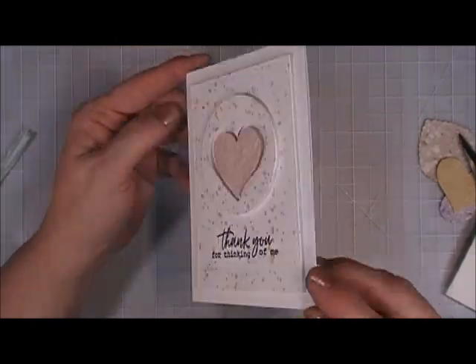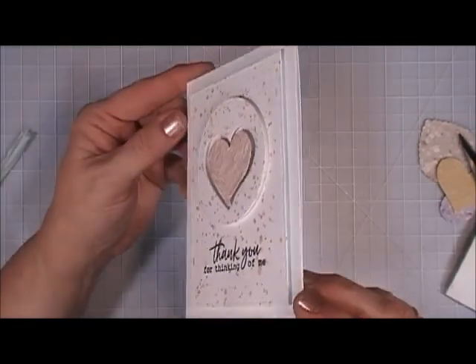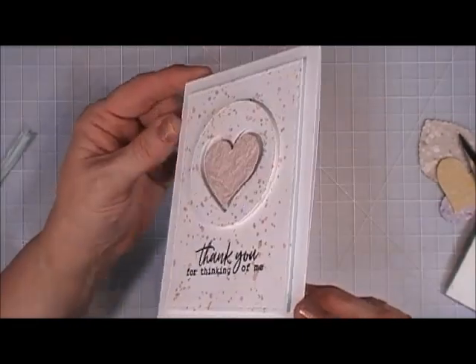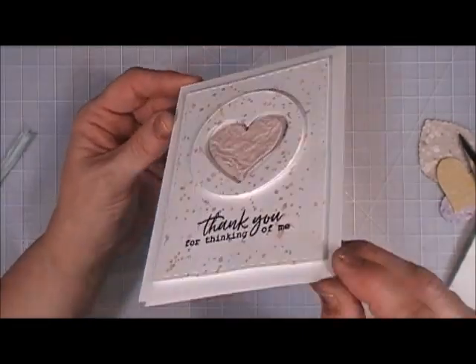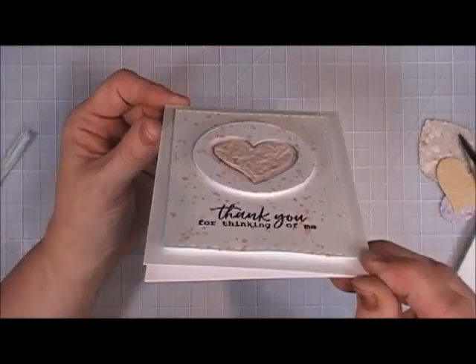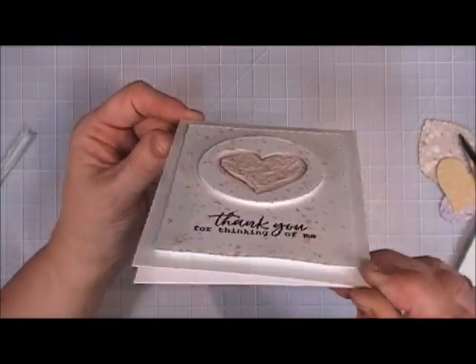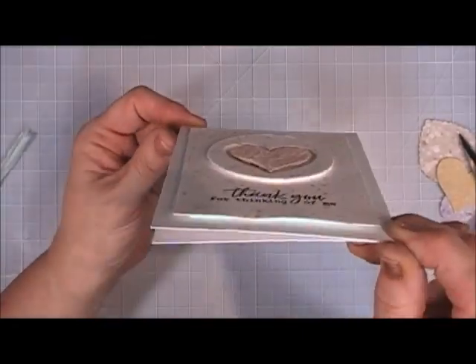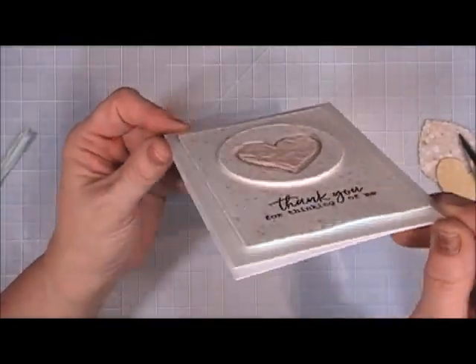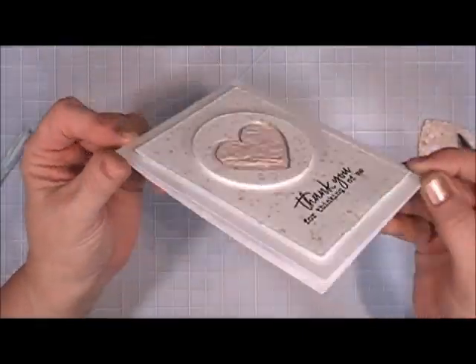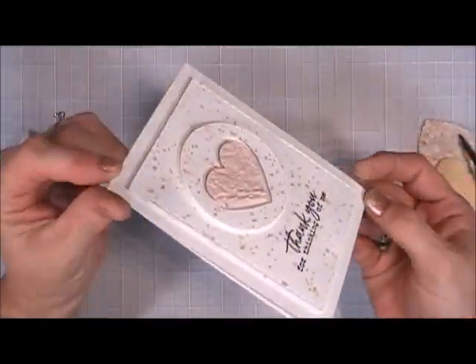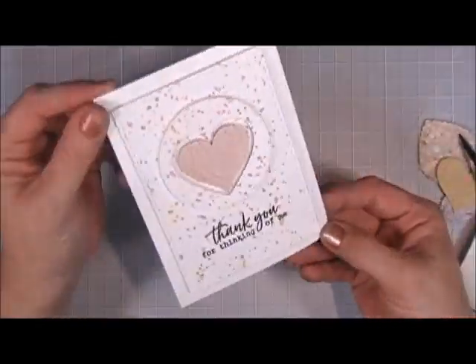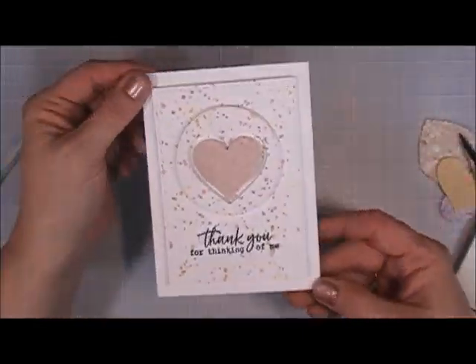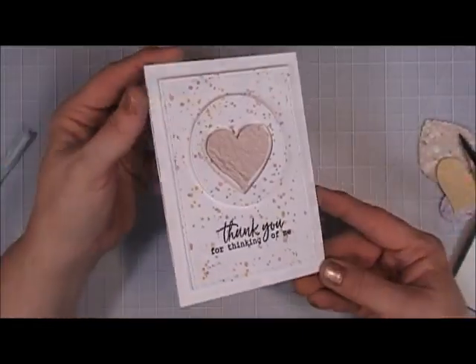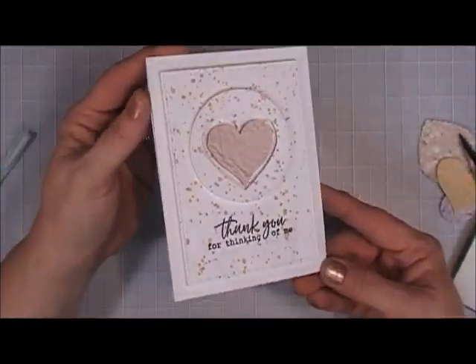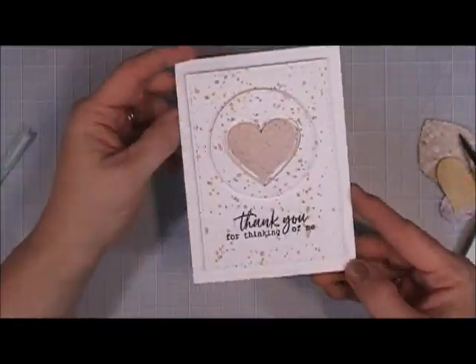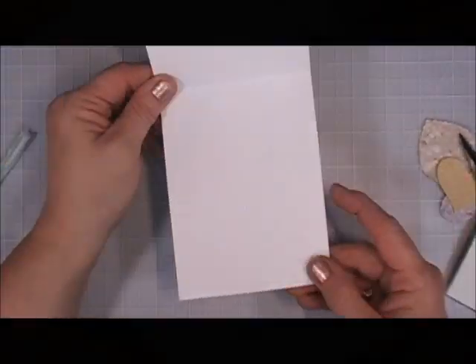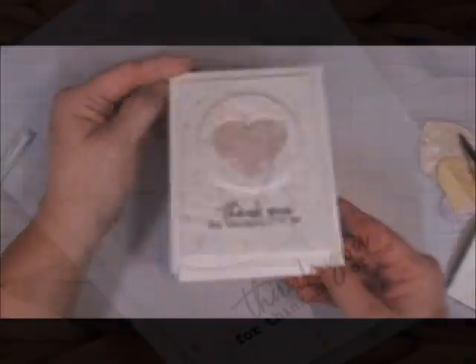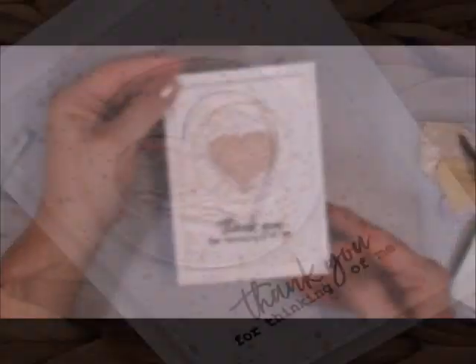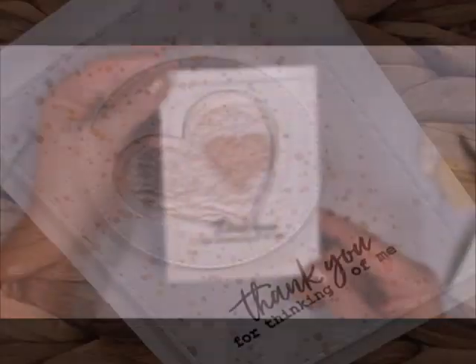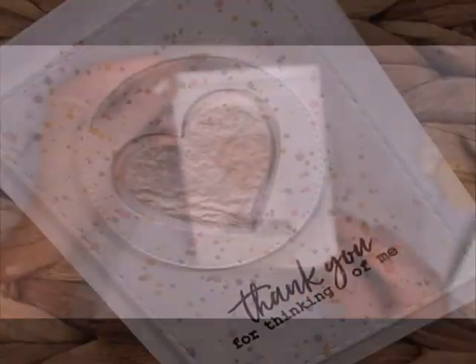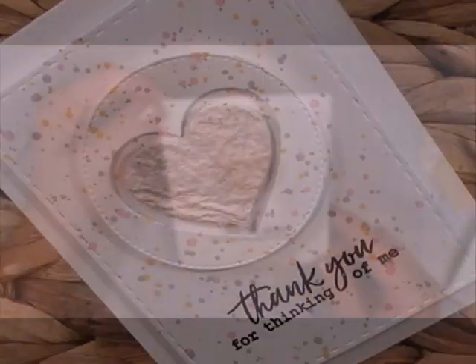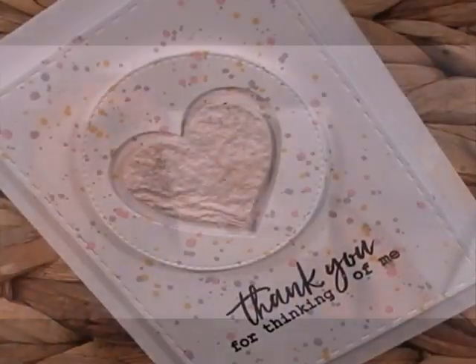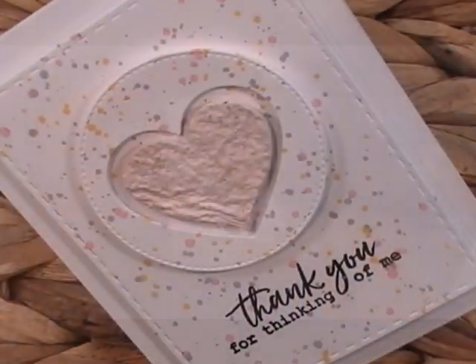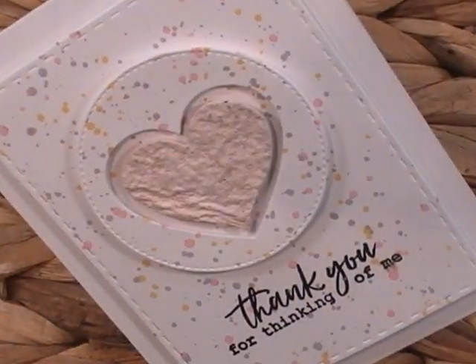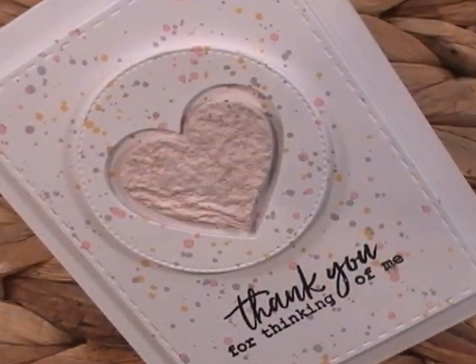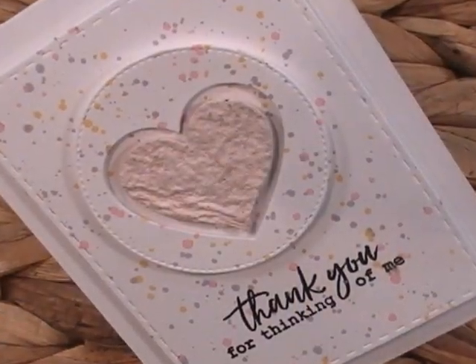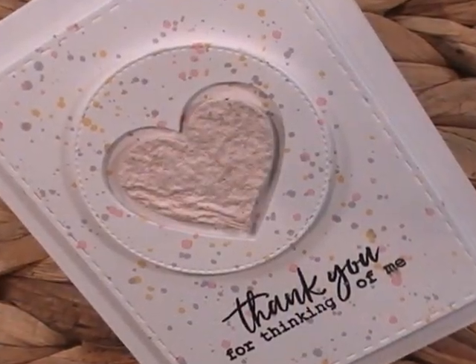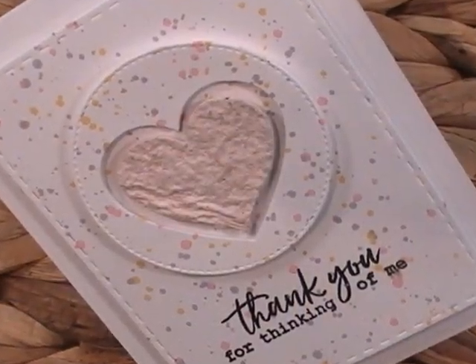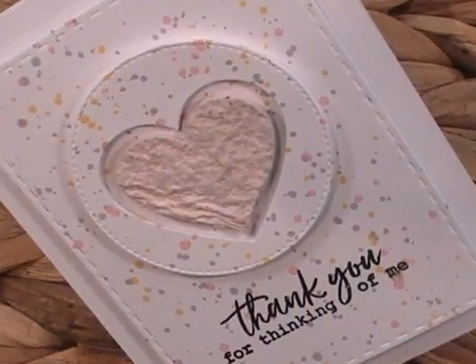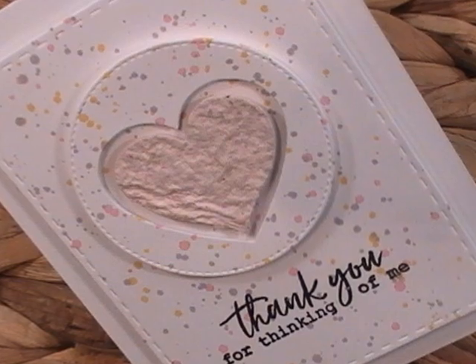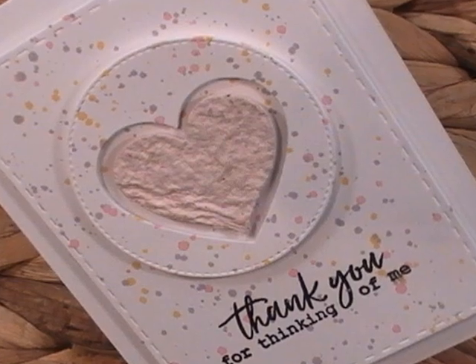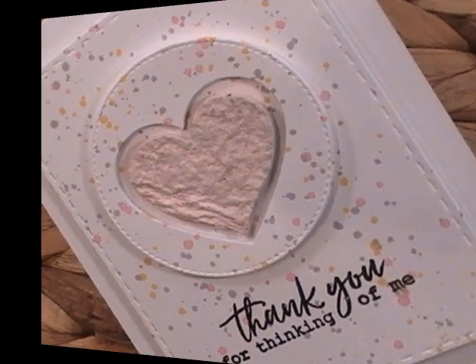I'm taking the pink confetti heart and popping it up with foam squares, placing it right in the center of my circle. A very simple card but I think it just looks so pretty — and that's it for that one.